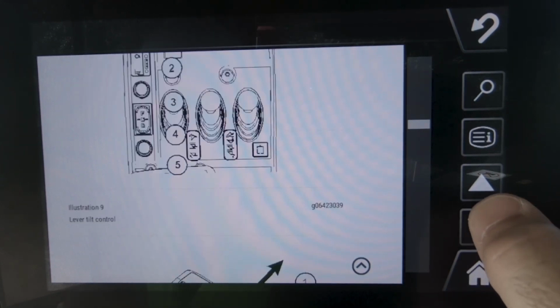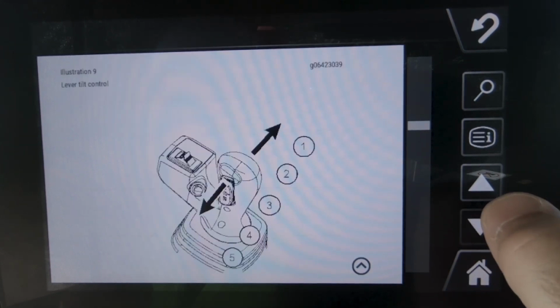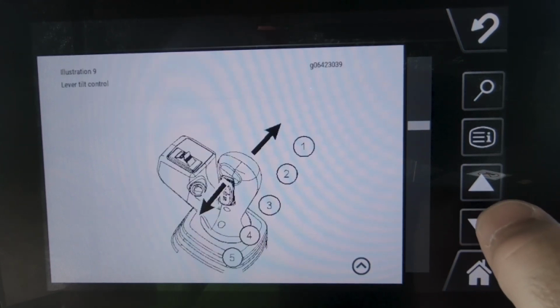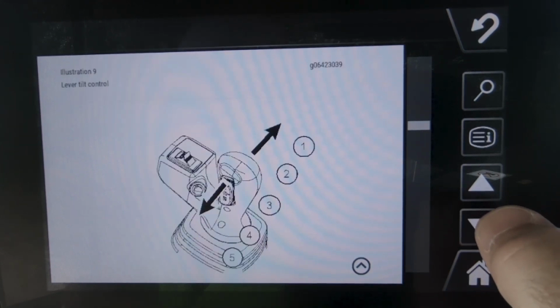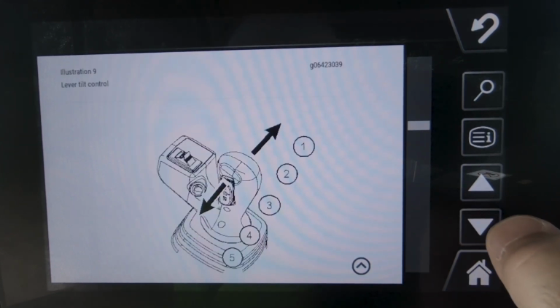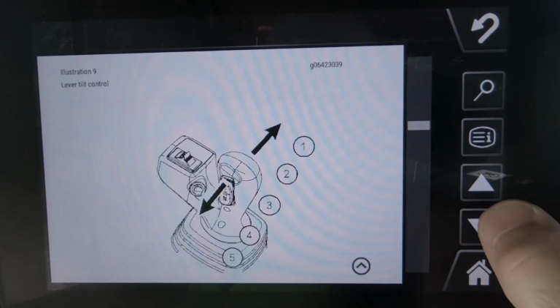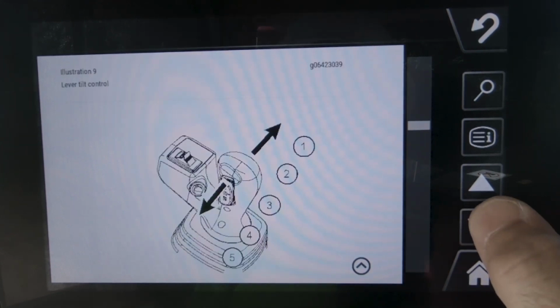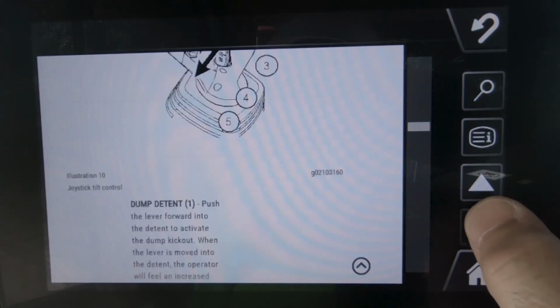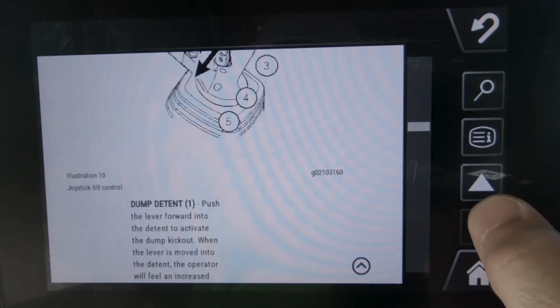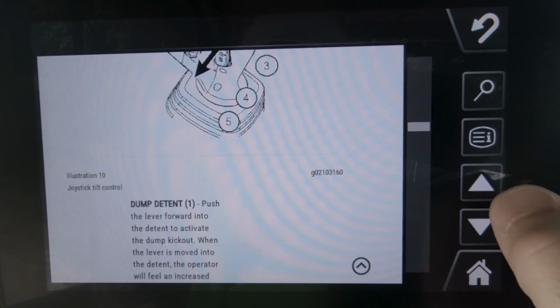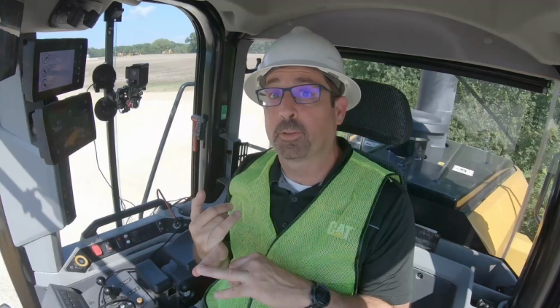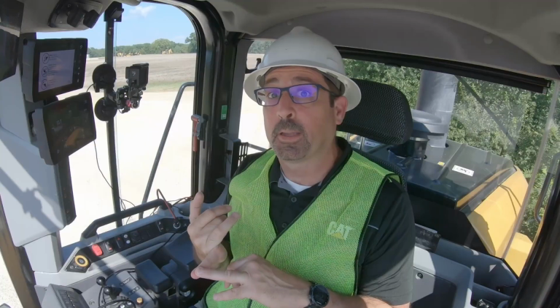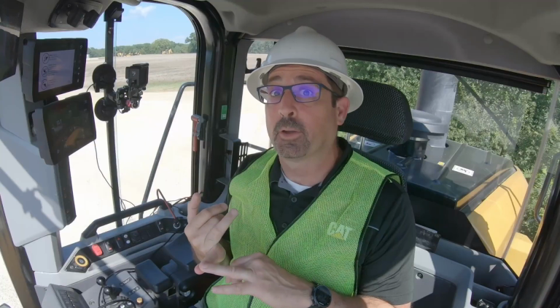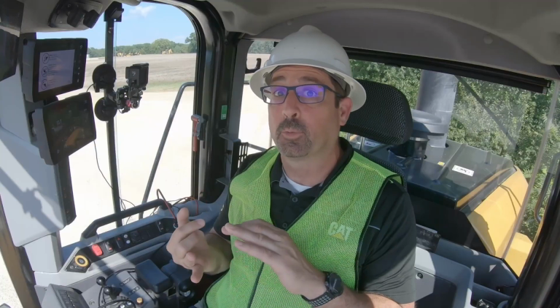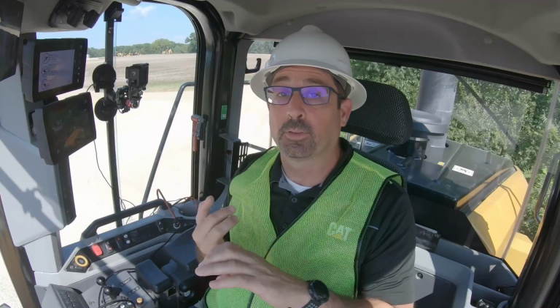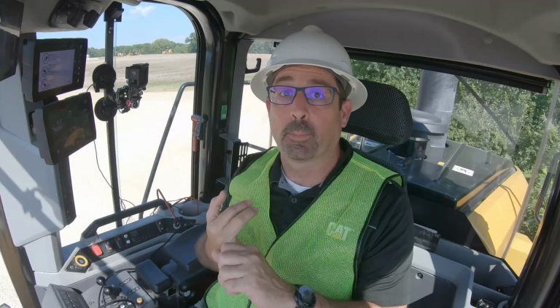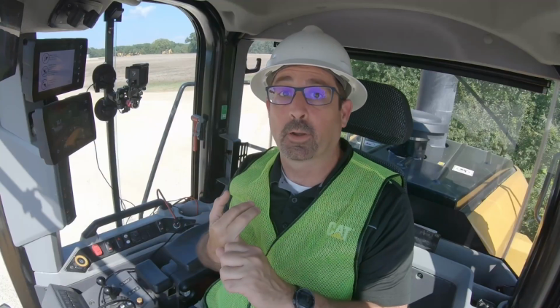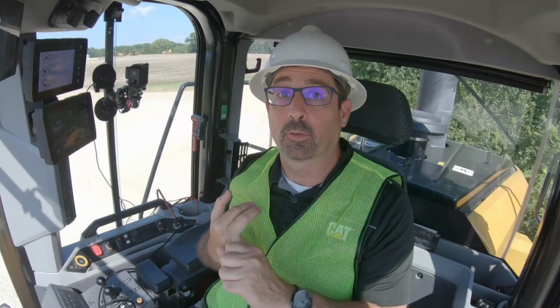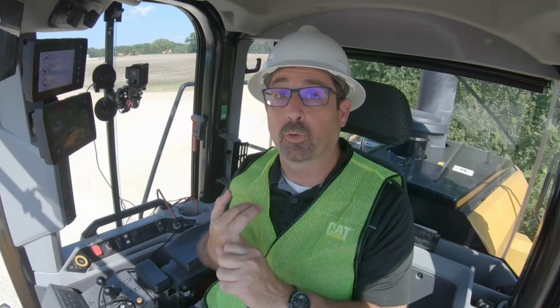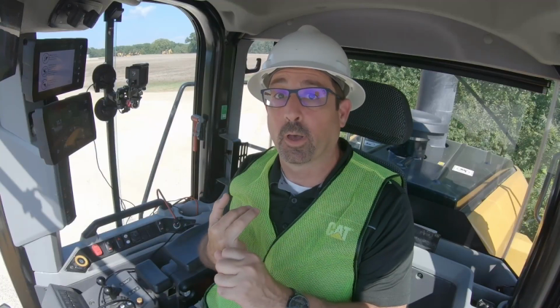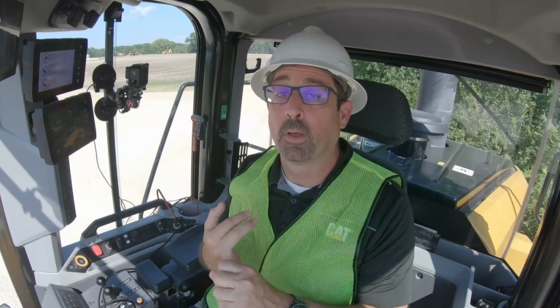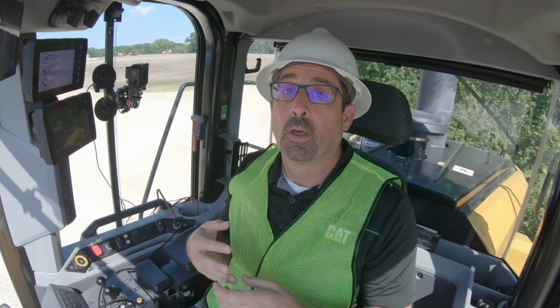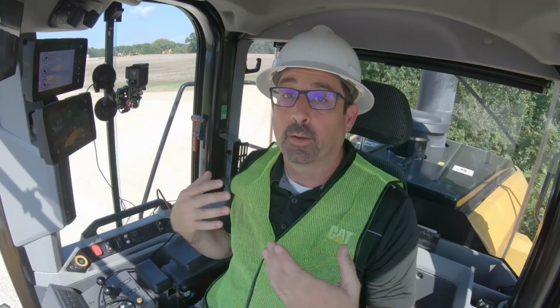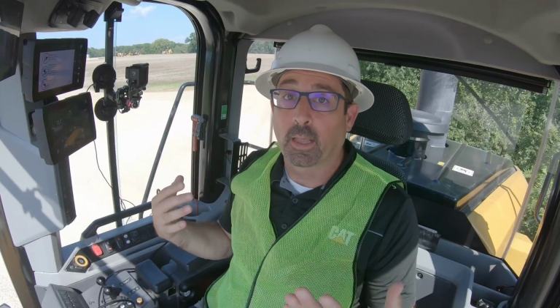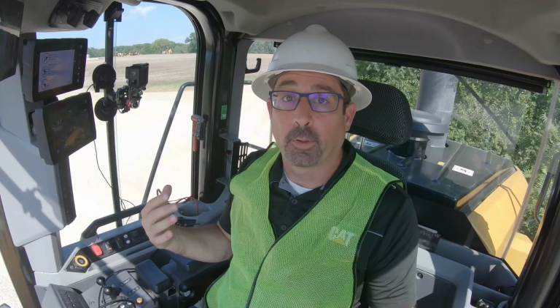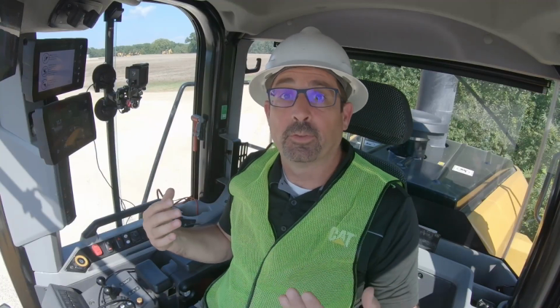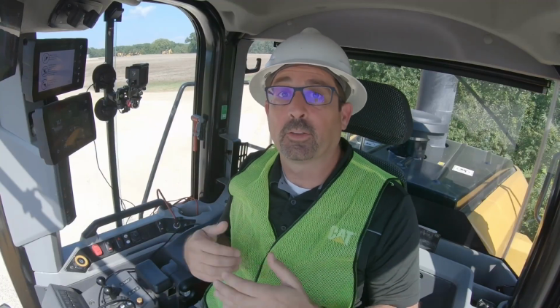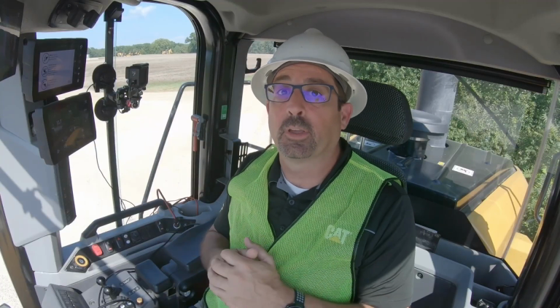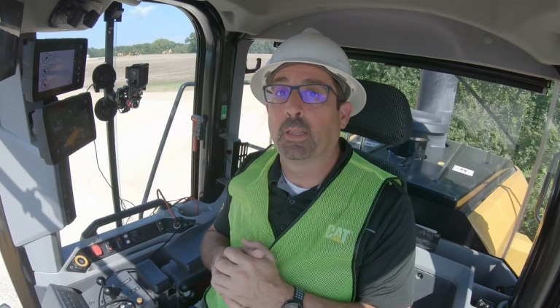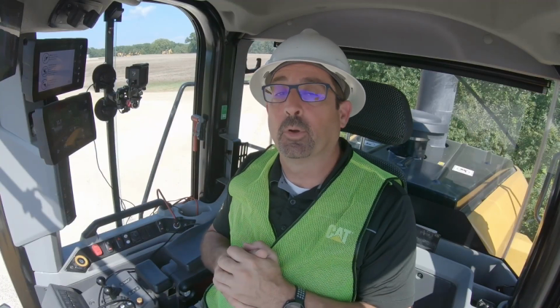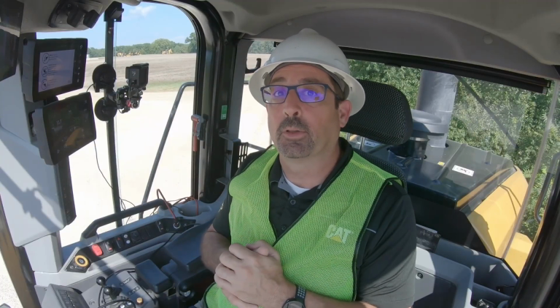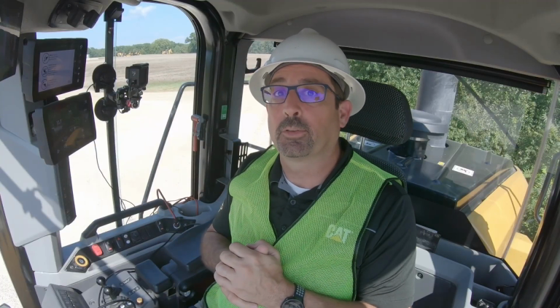It takes you directly to the operation and maintenance manual information. That is how you can use both the electronic operation and maintenance manual as well as operator controls help on Caterpillar's next-gen medium wheel loaders.